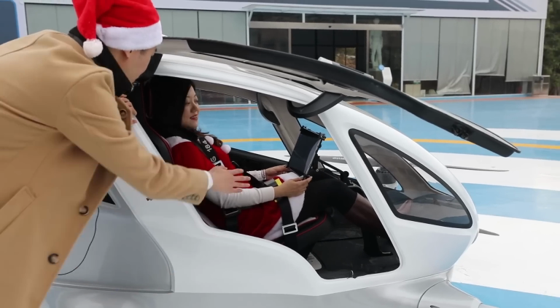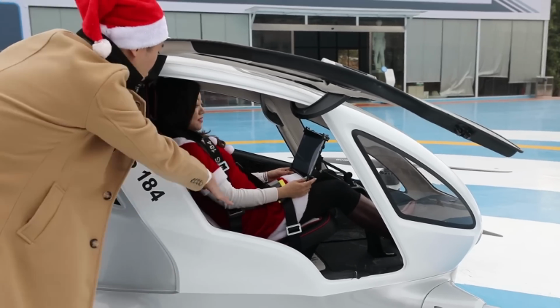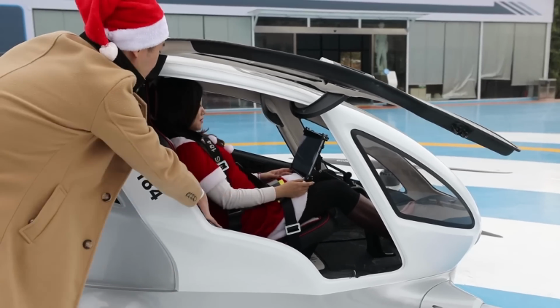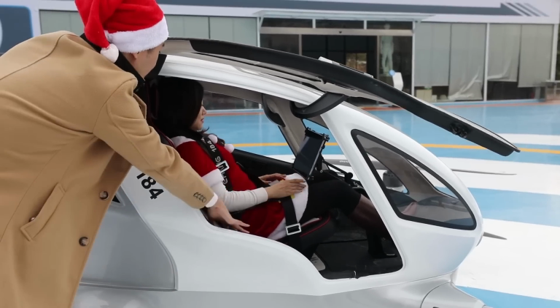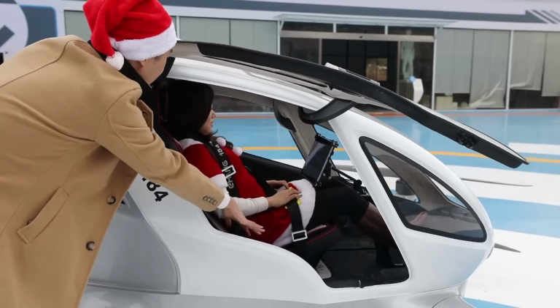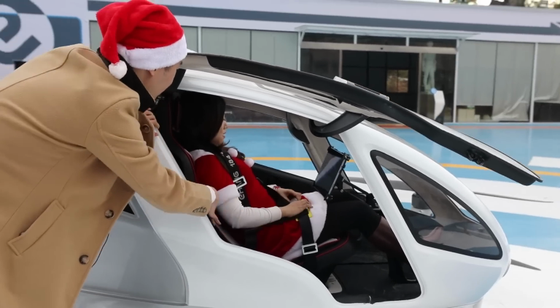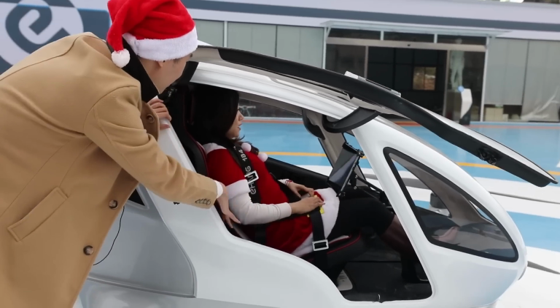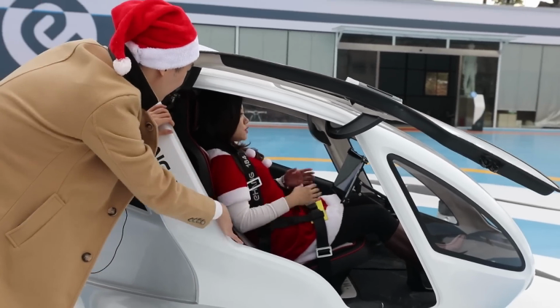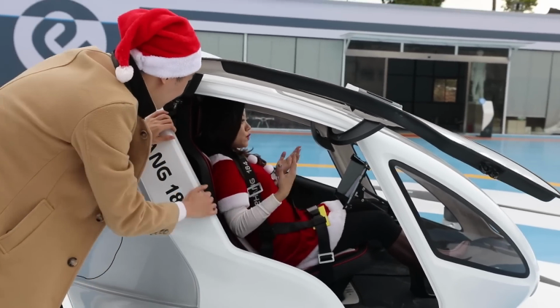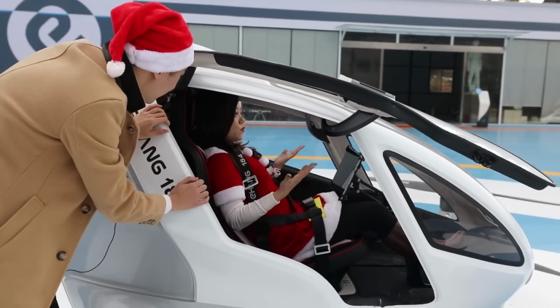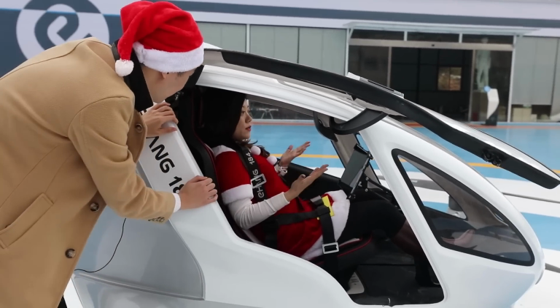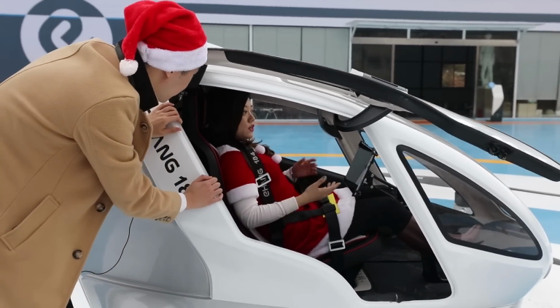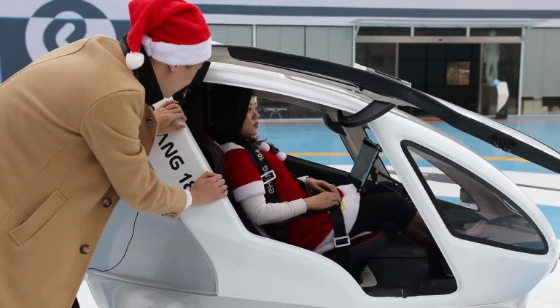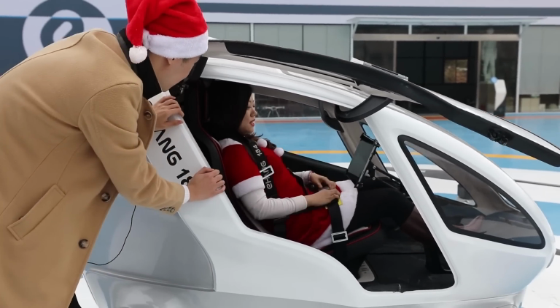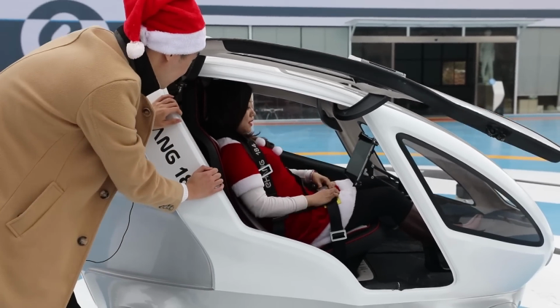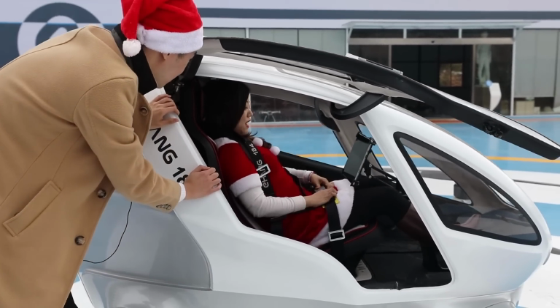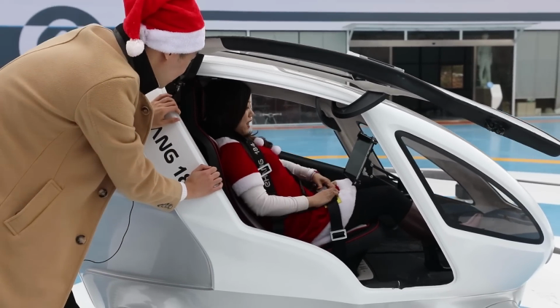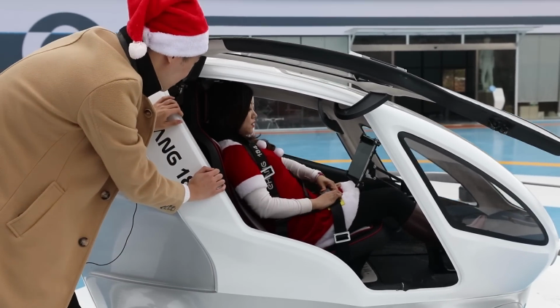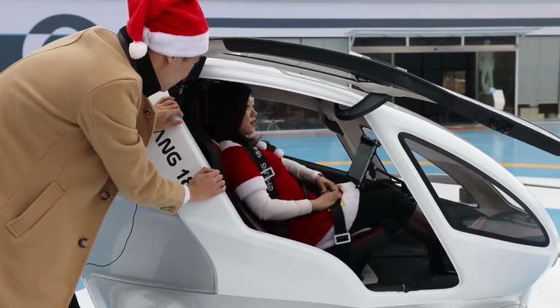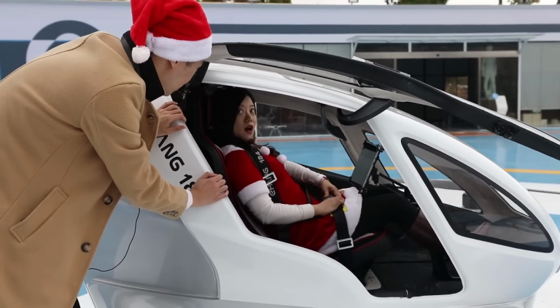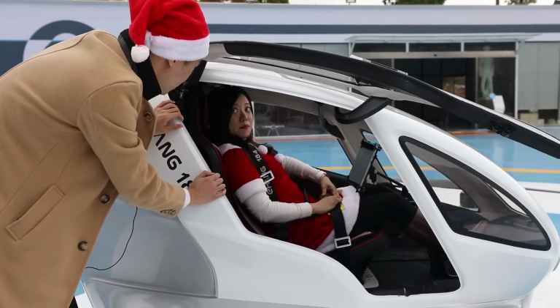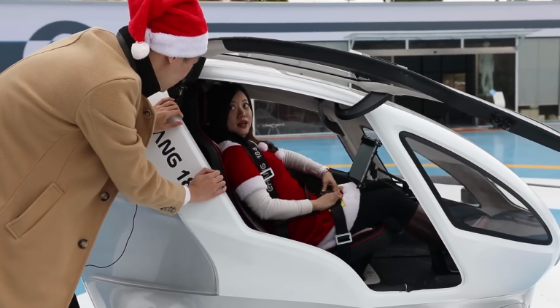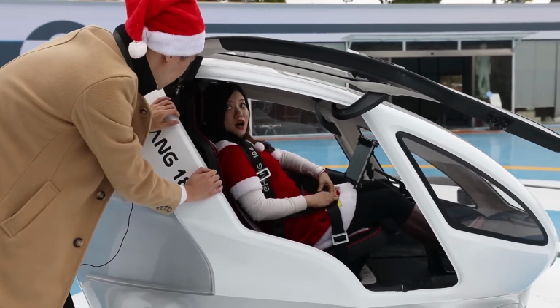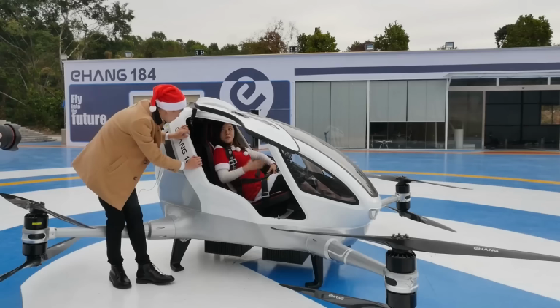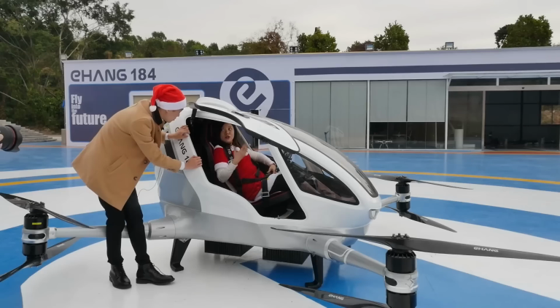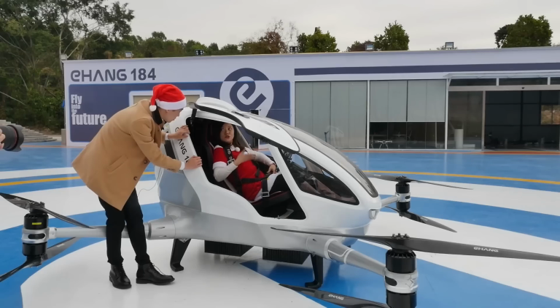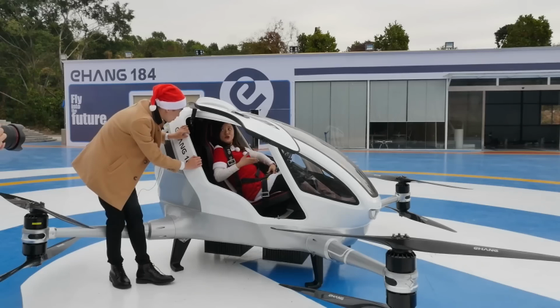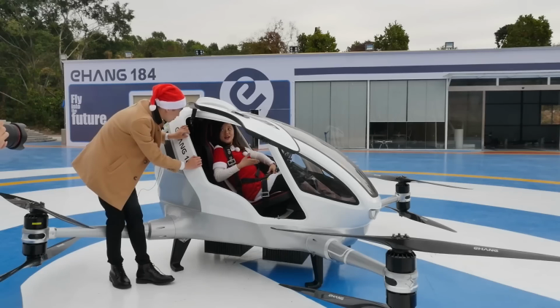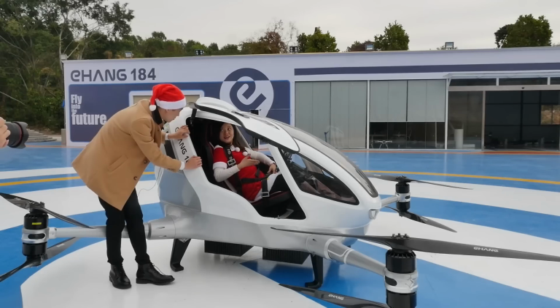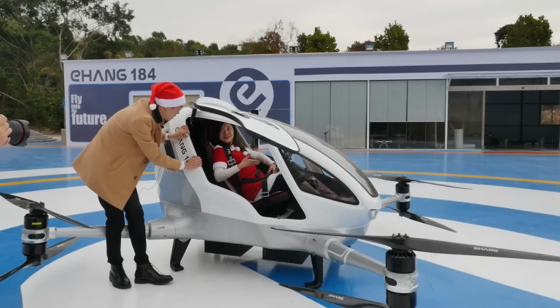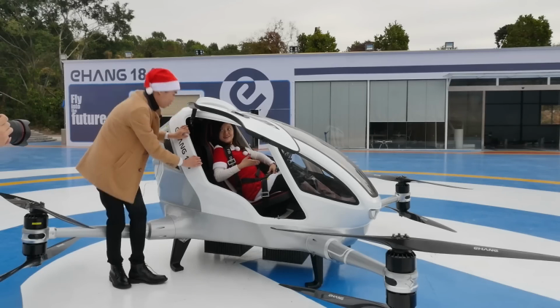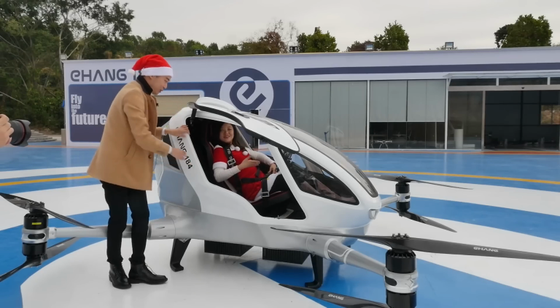Does it feel warm inside? It's pretty warm and cozy. Actually, Mike, how about you try?